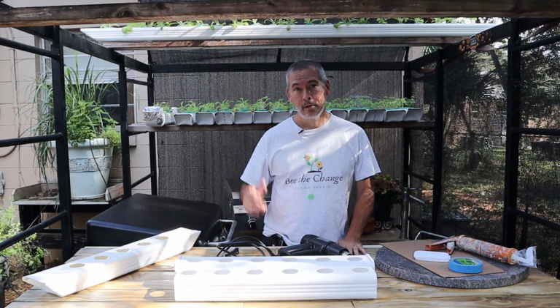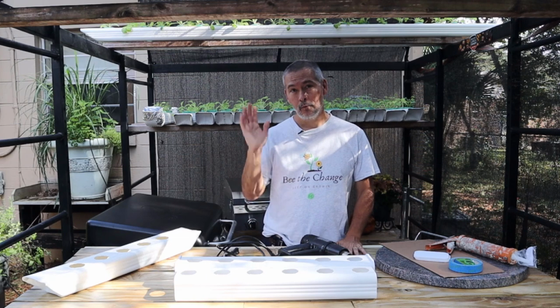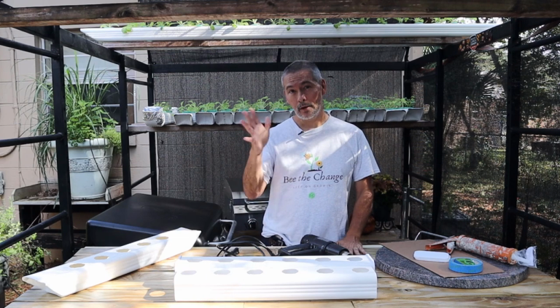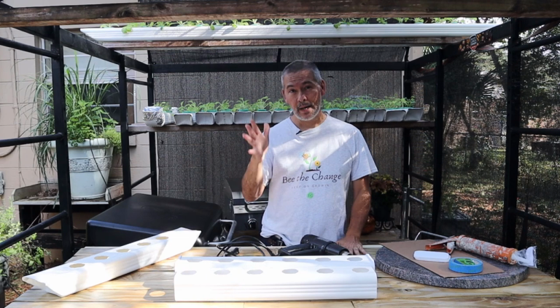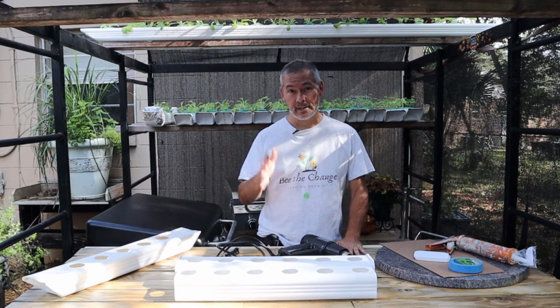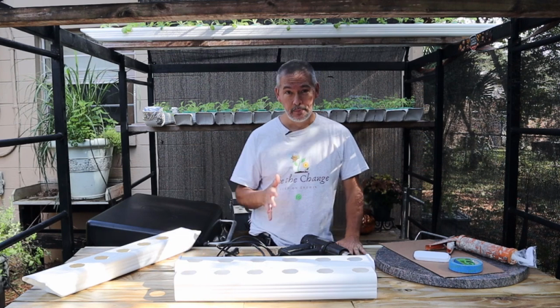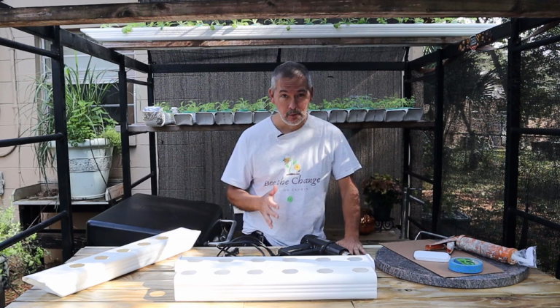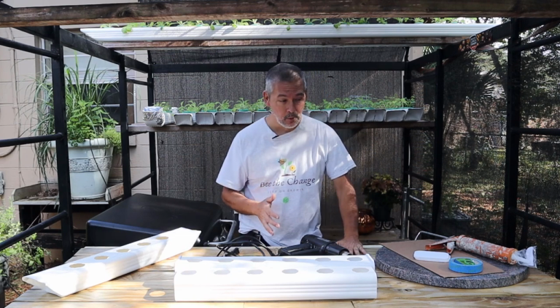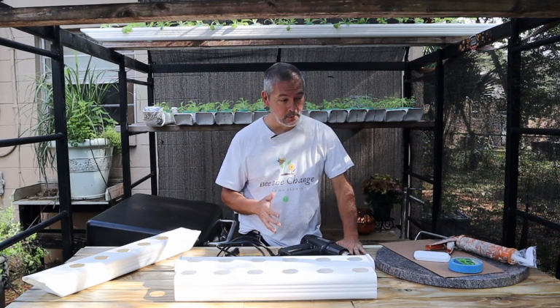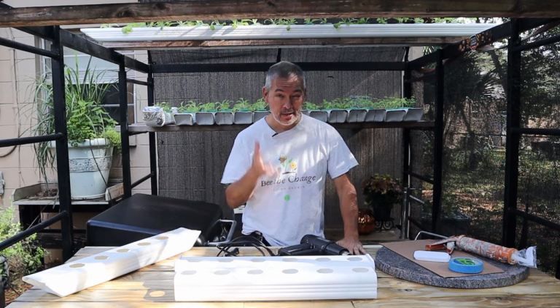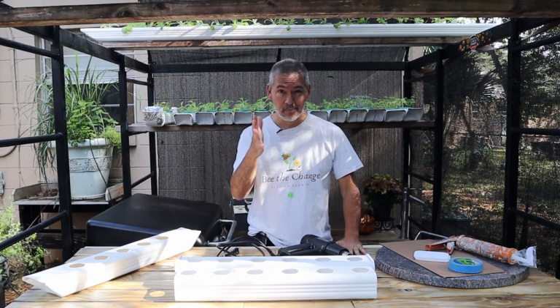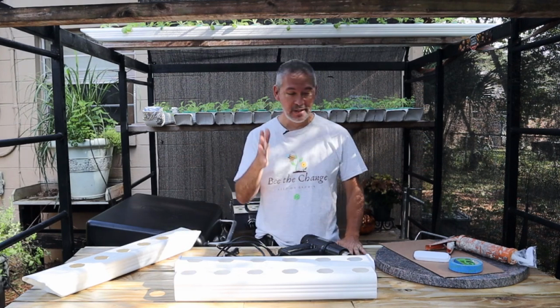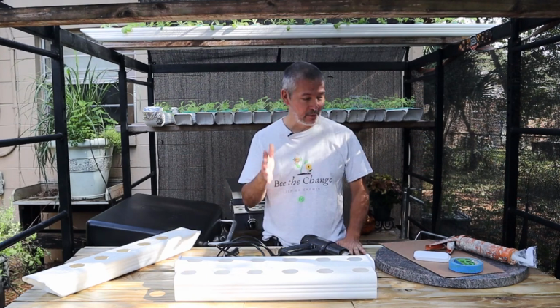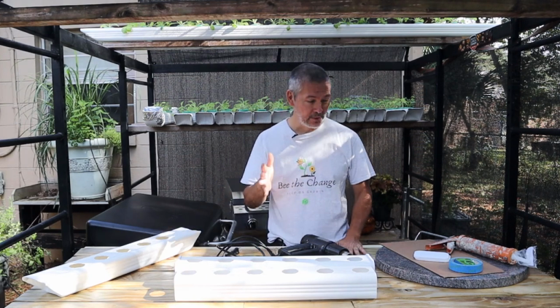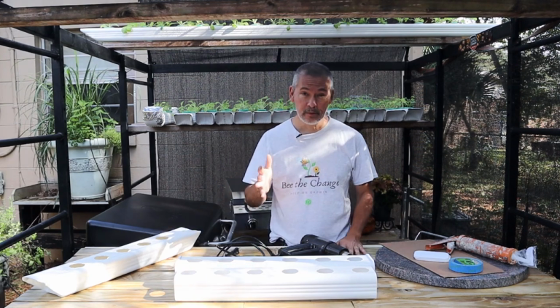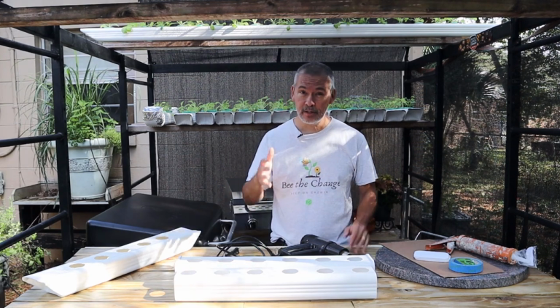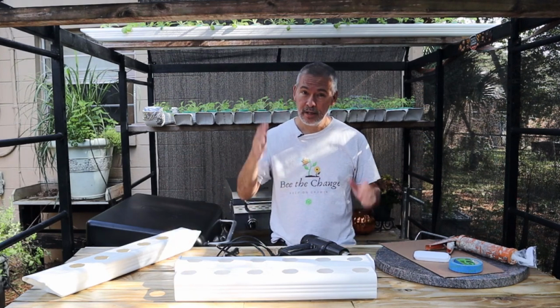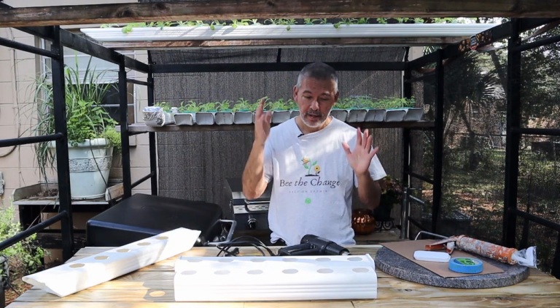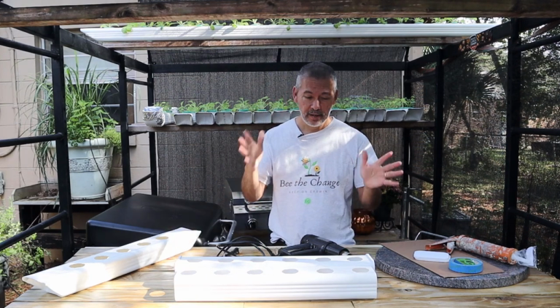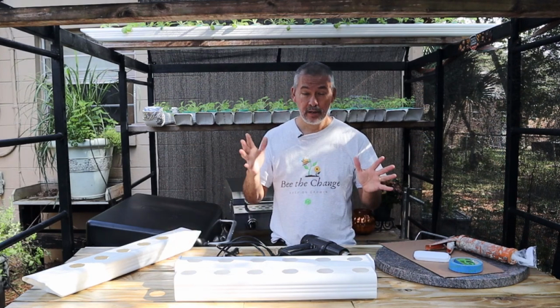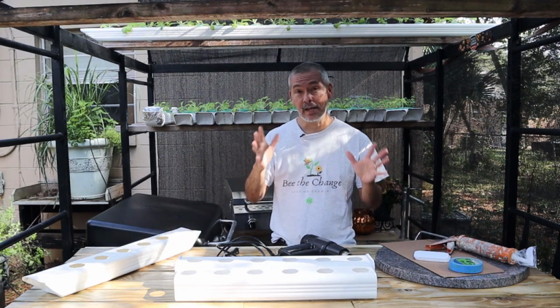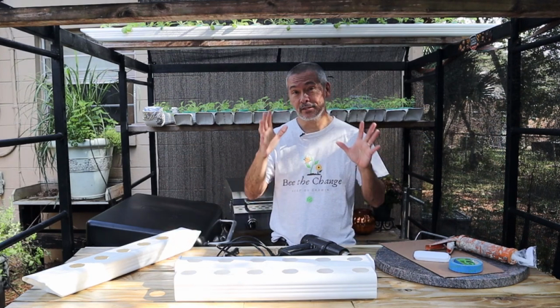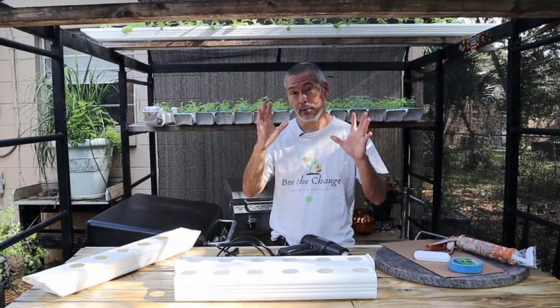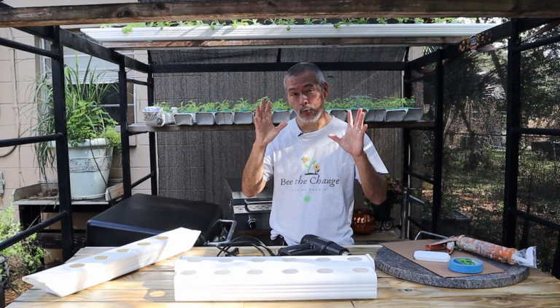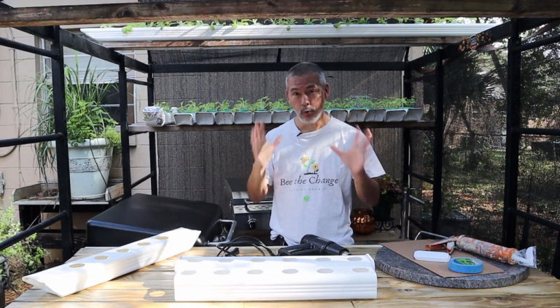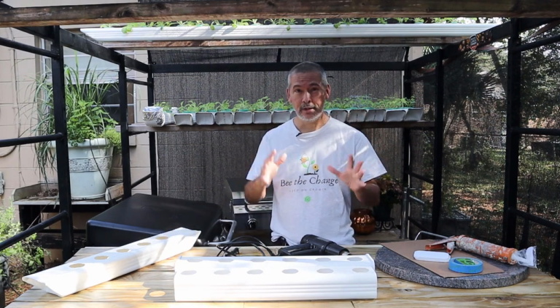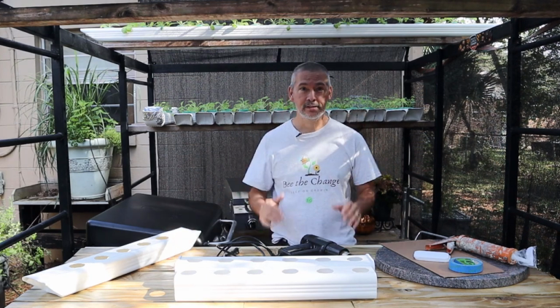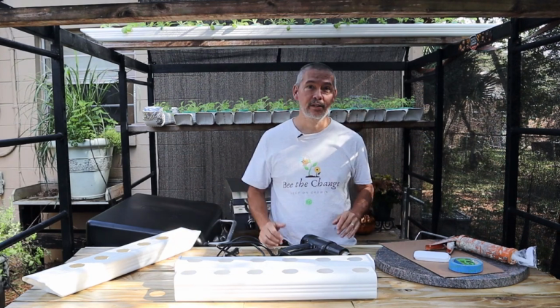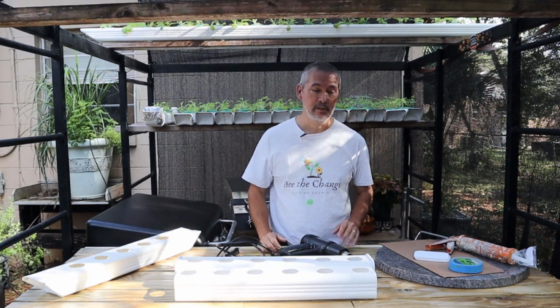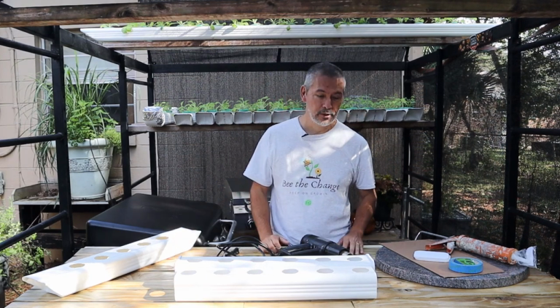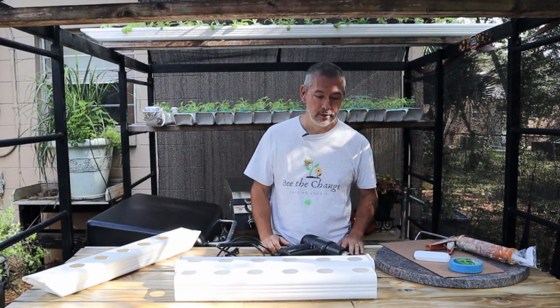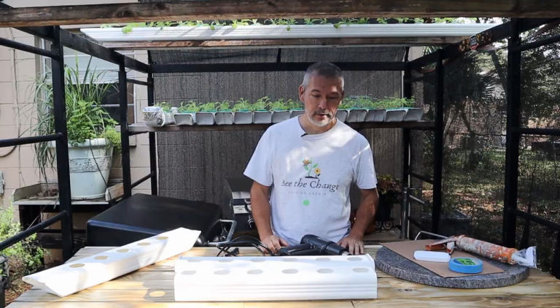Welcome back to Keep on Growing. I'm Mike VanDuzzi and I've got something really exciting to show you.